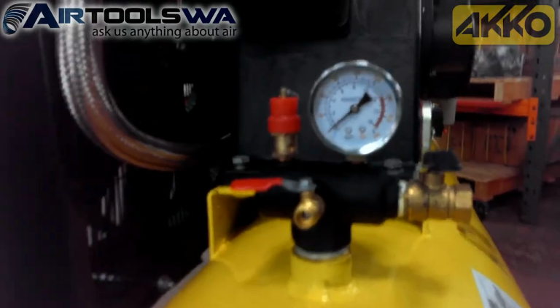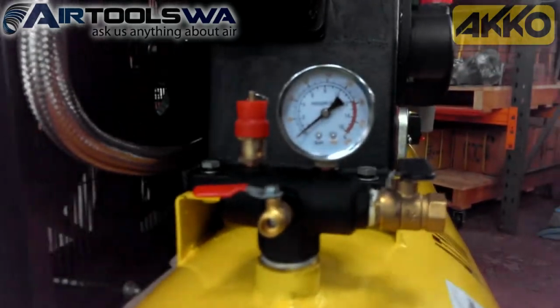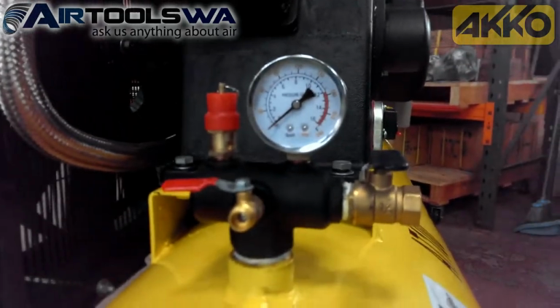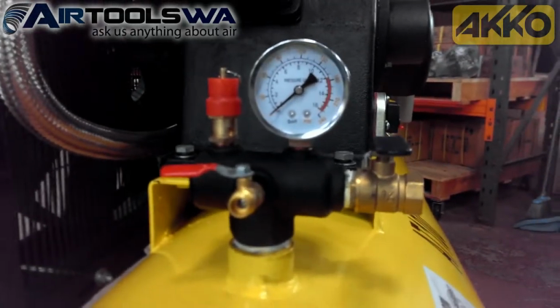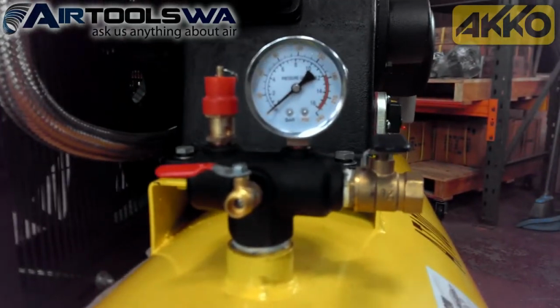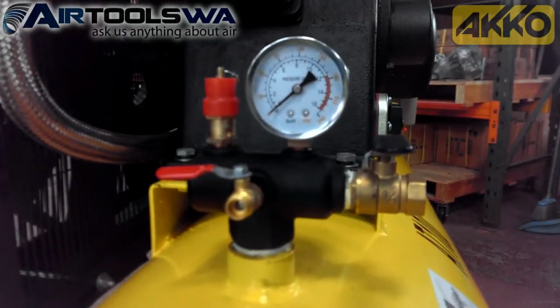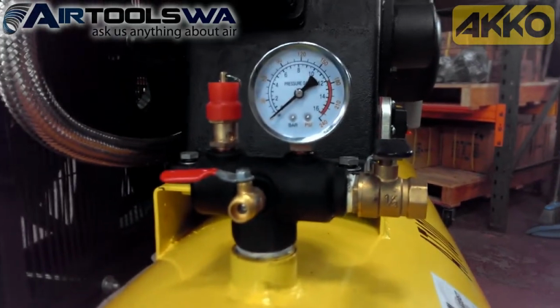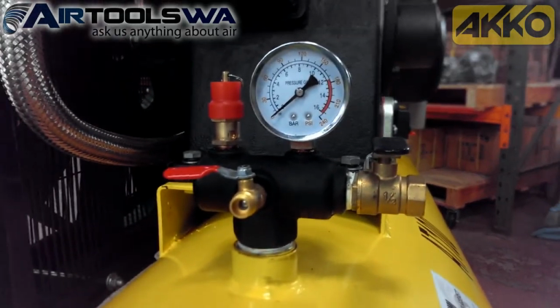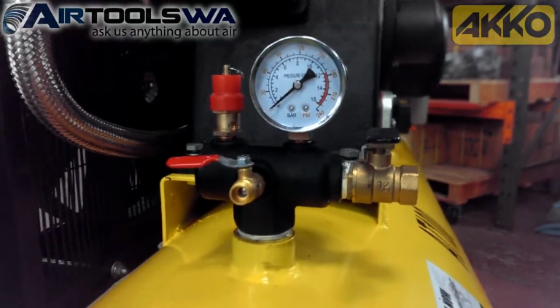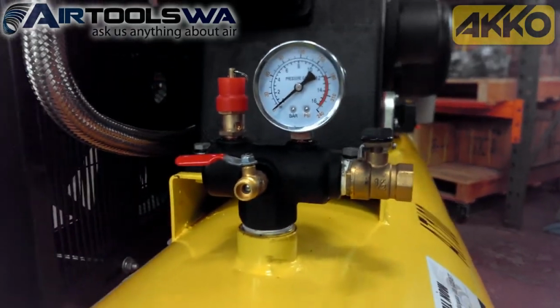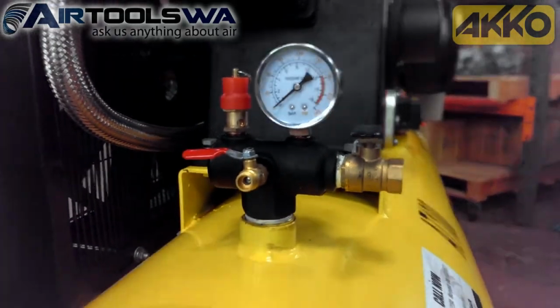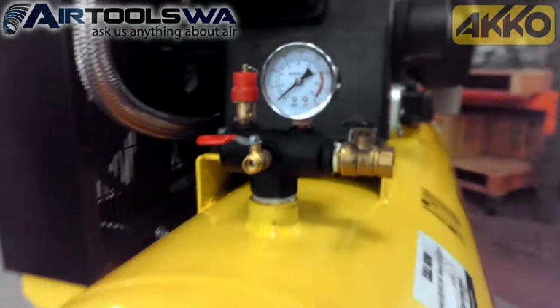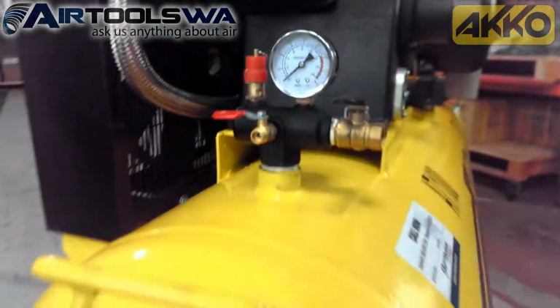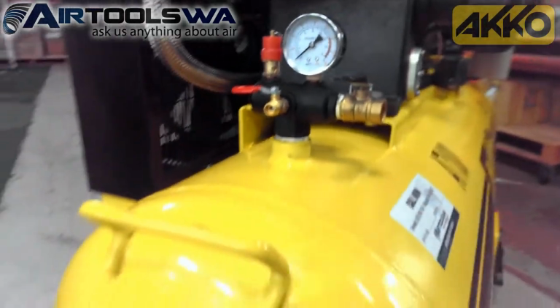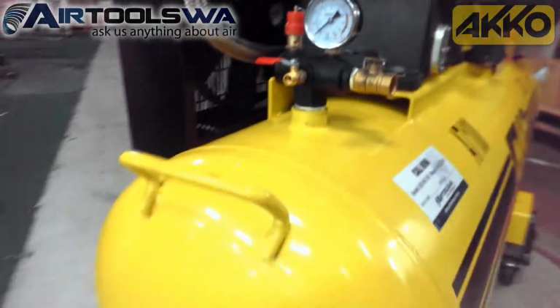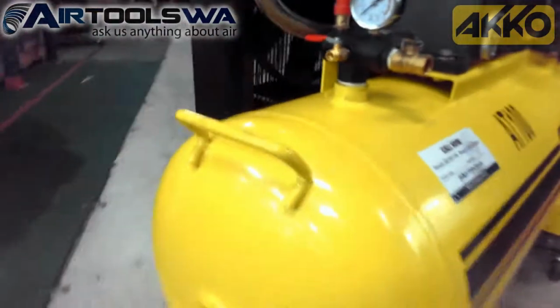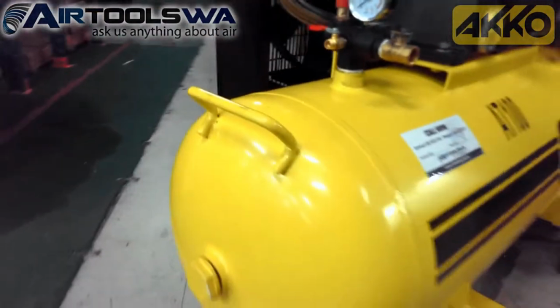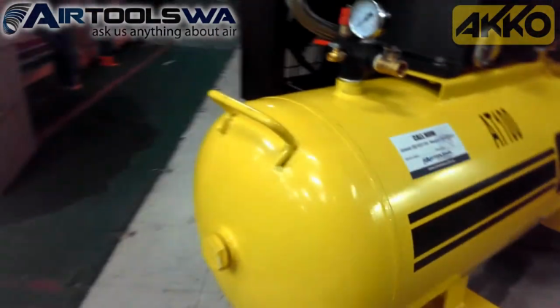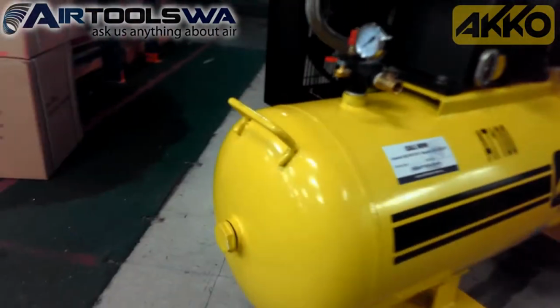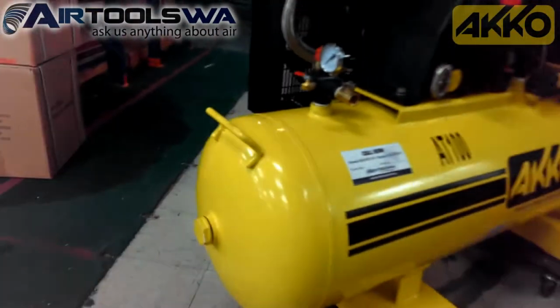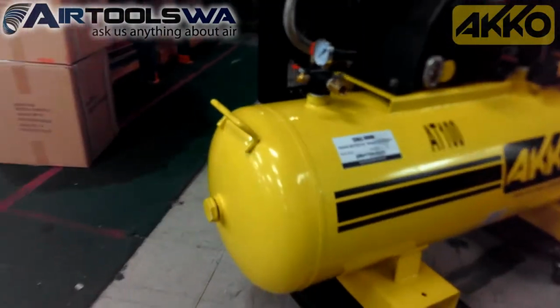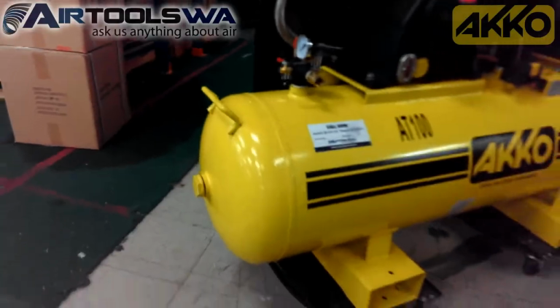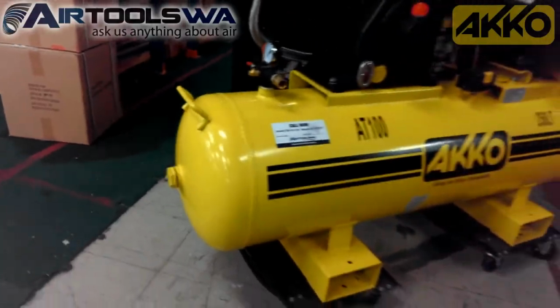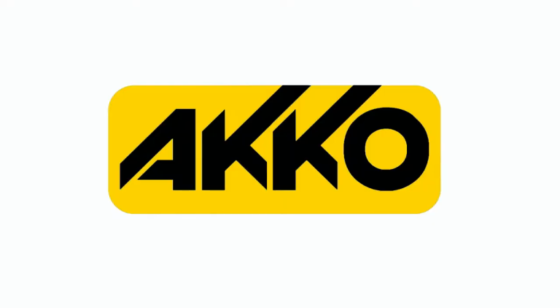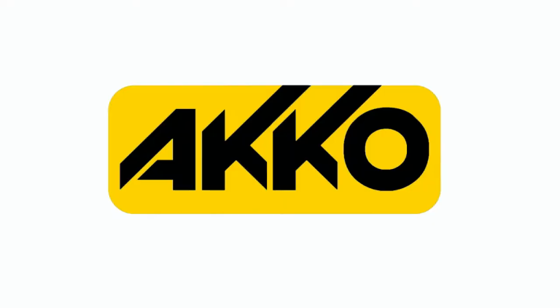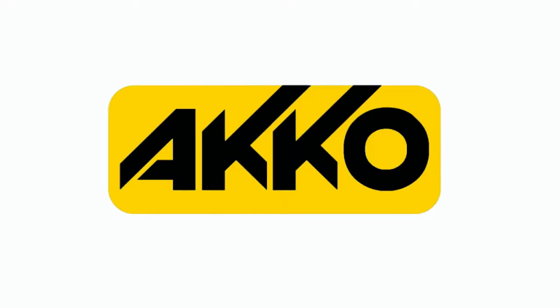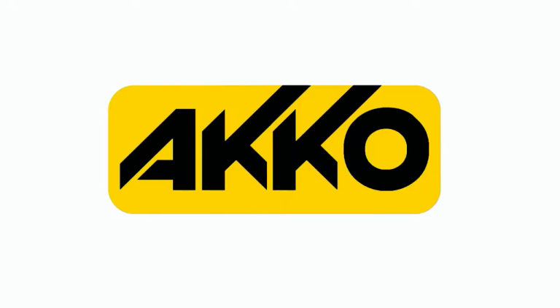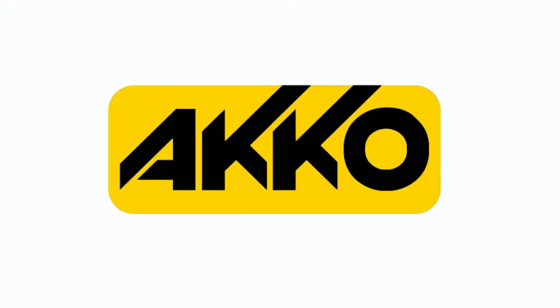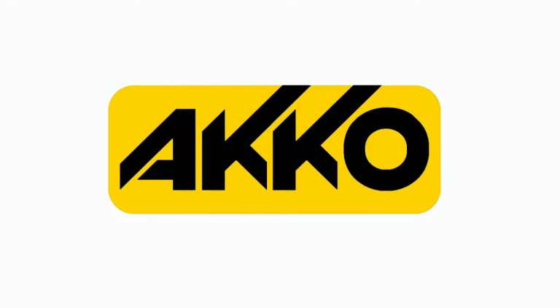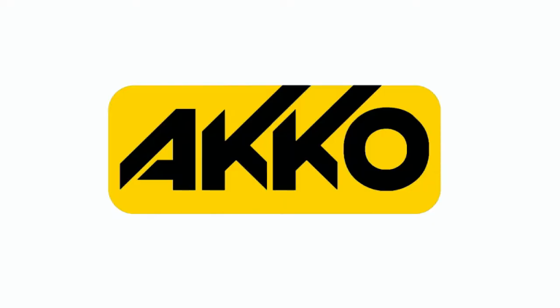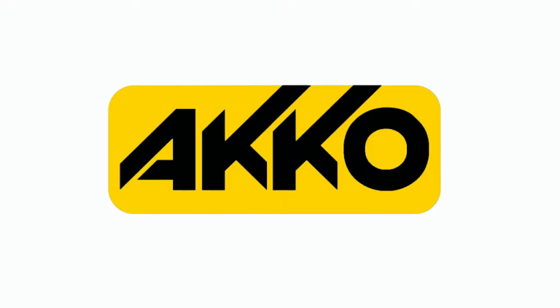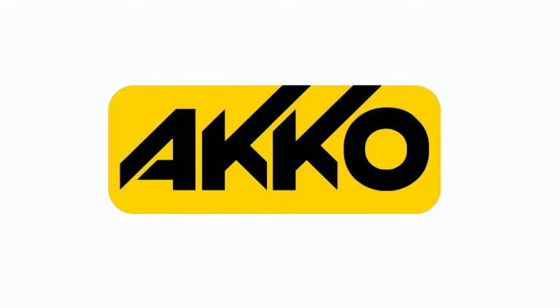As you can see, the Akko AT100 is a fantastic compressor built for high performance and durability. Akko — dollar for dollar, unbeatable.